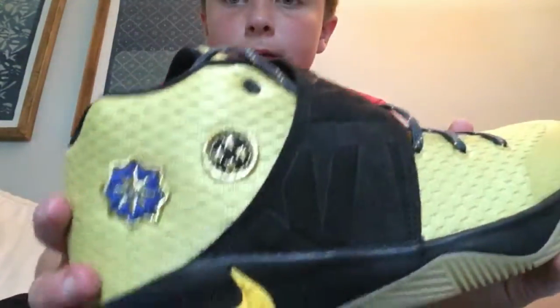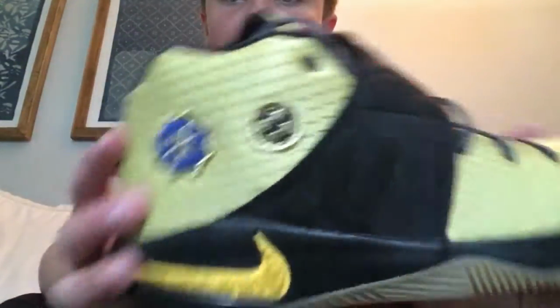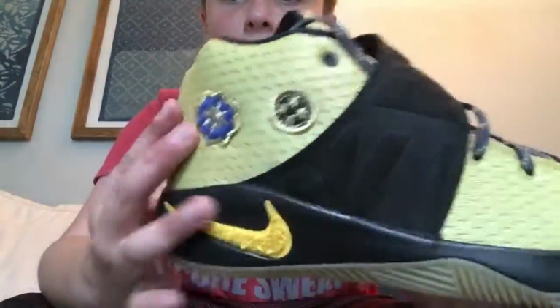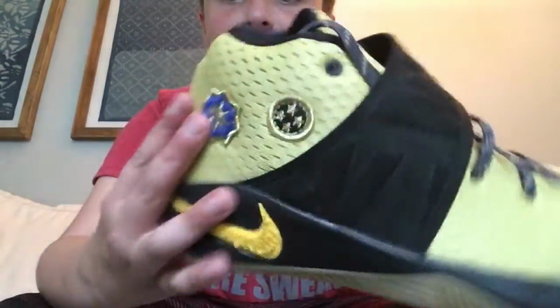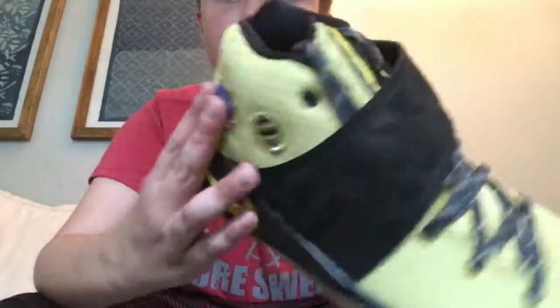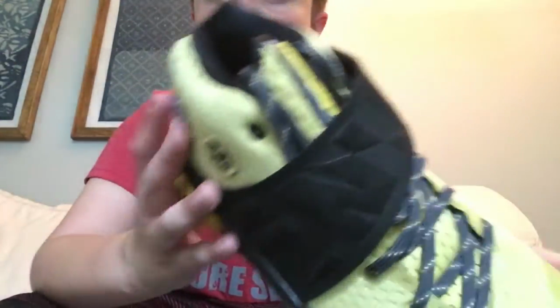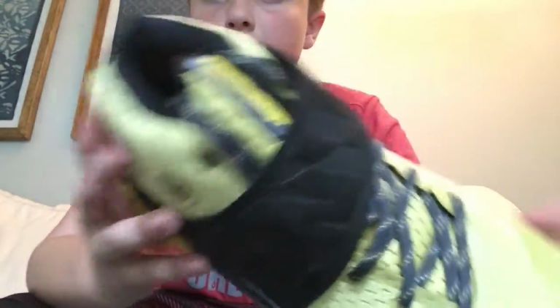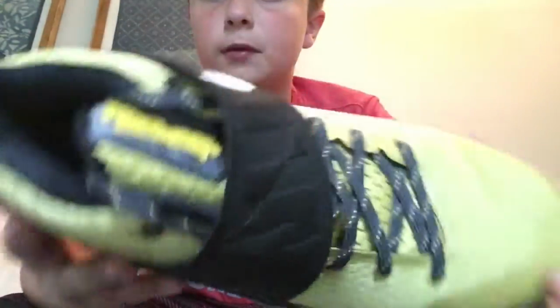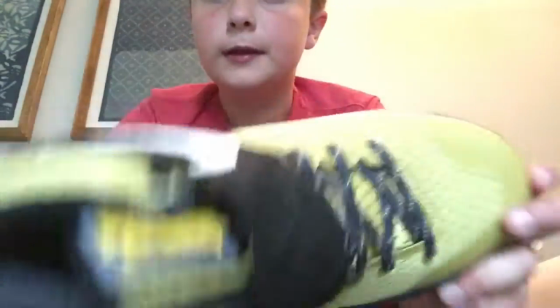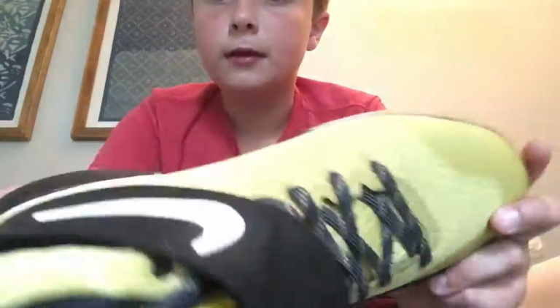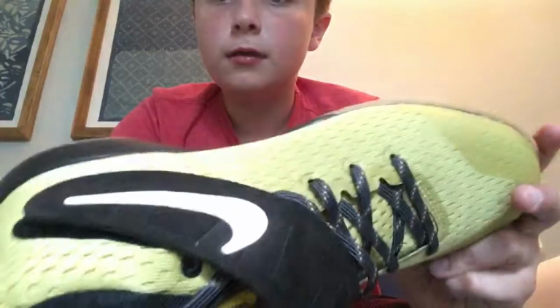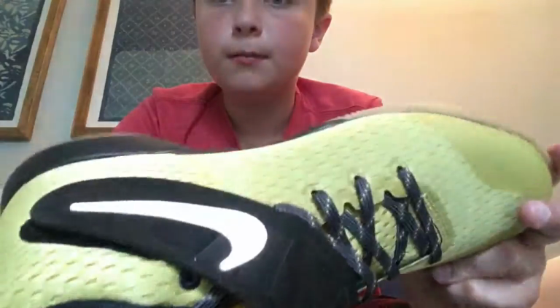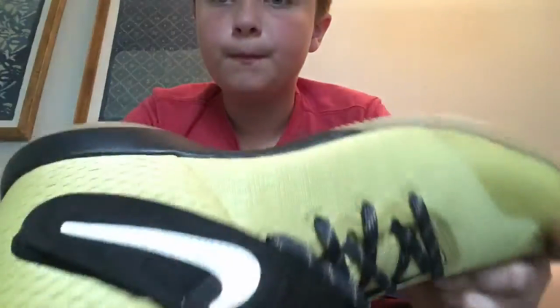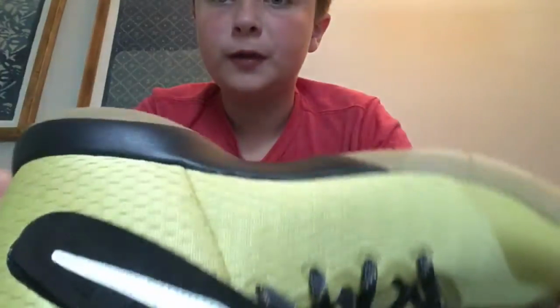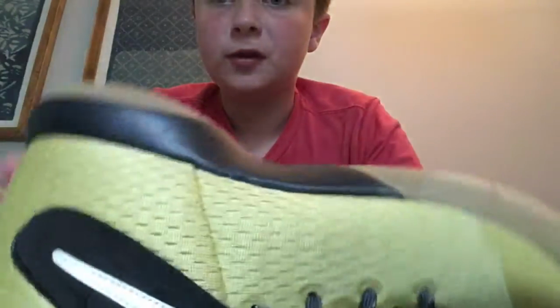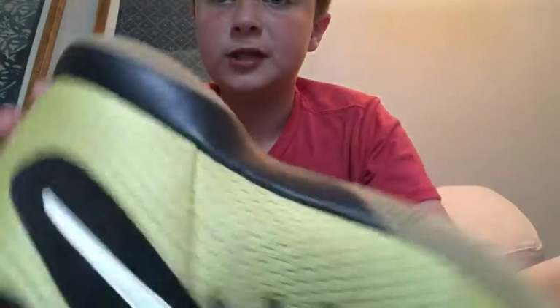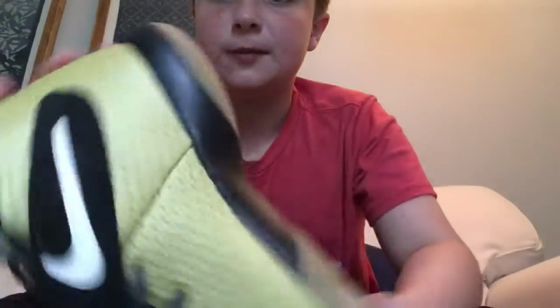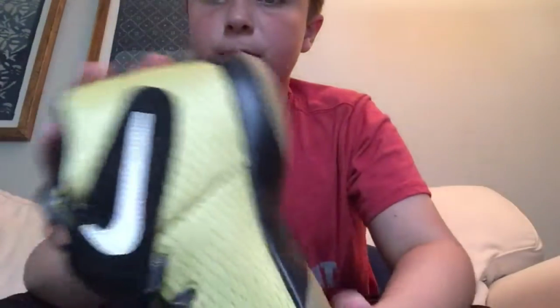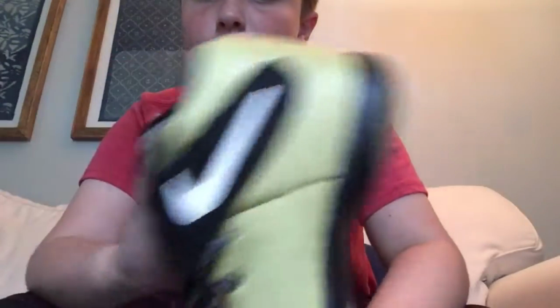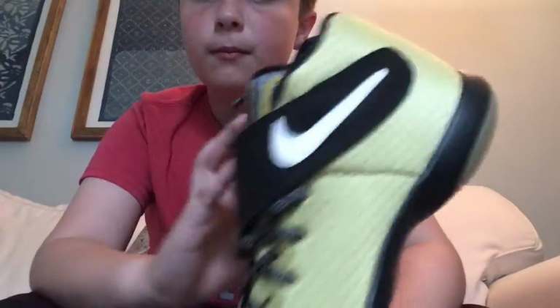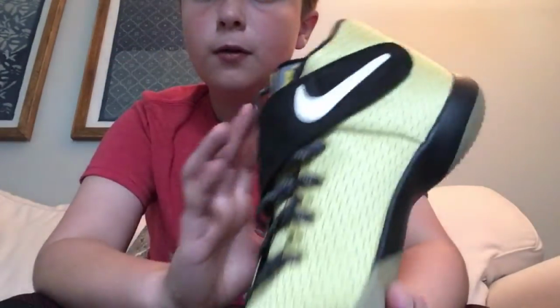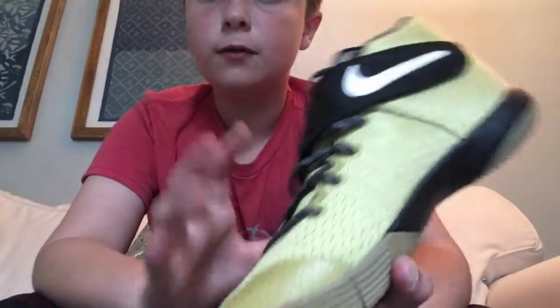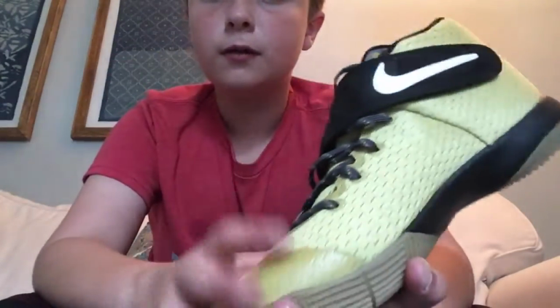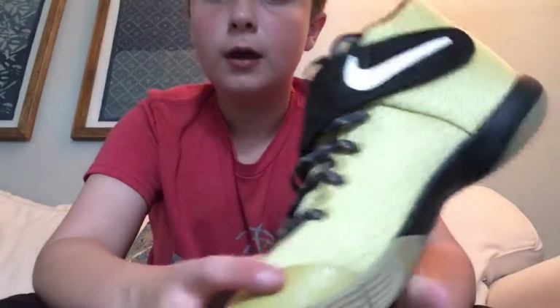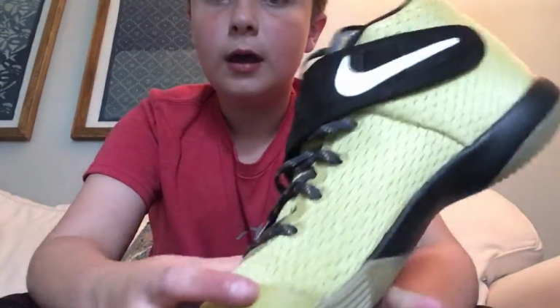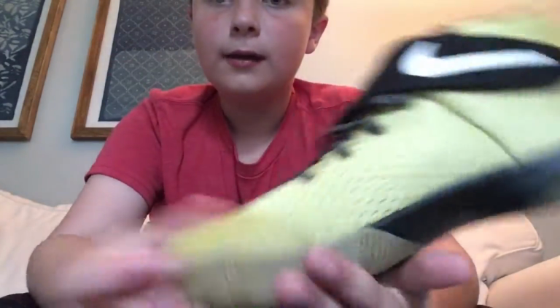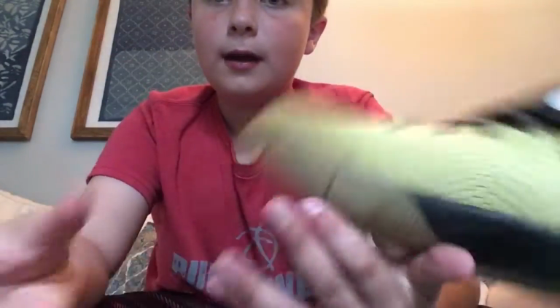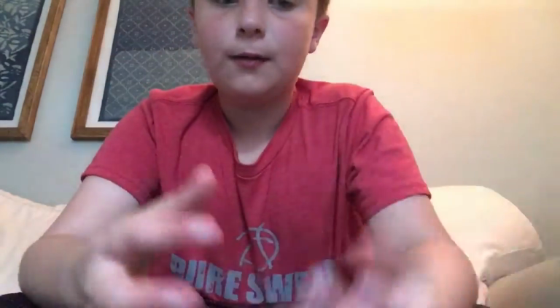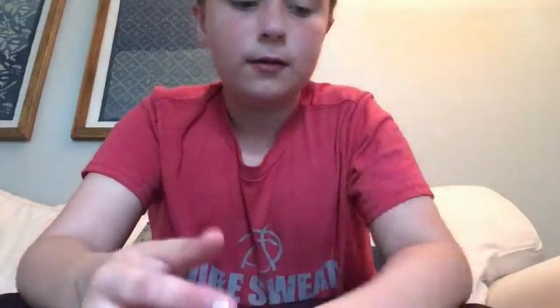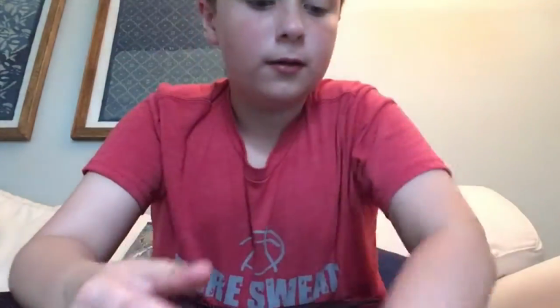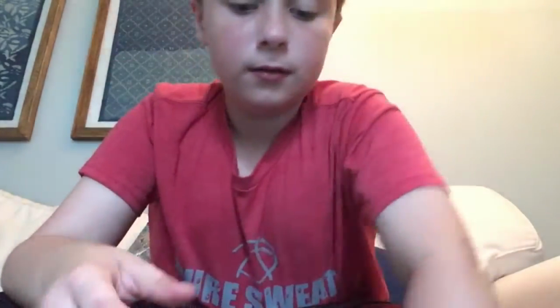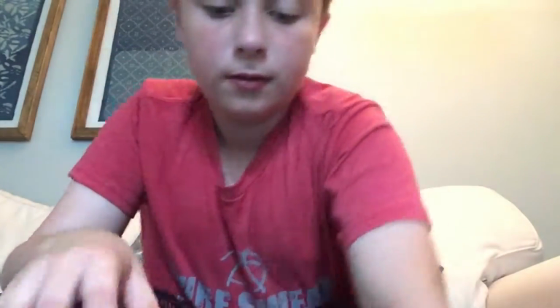They're actually unreleased, but they're cheaper than most Kyrie 2s.